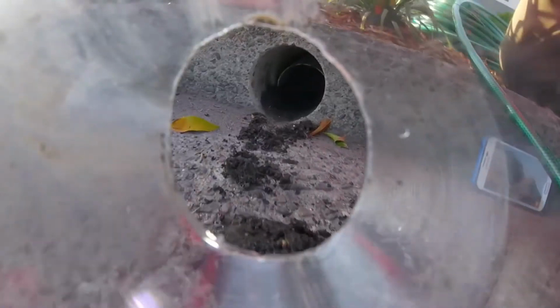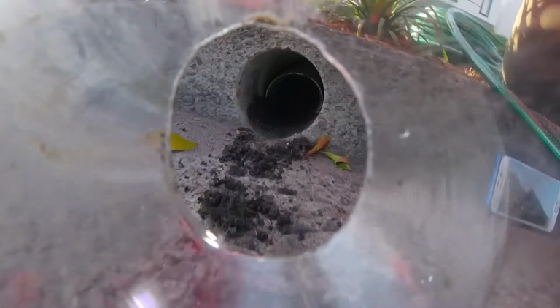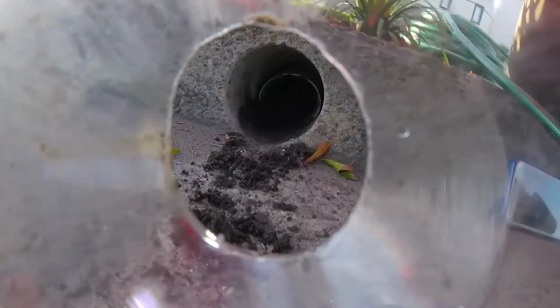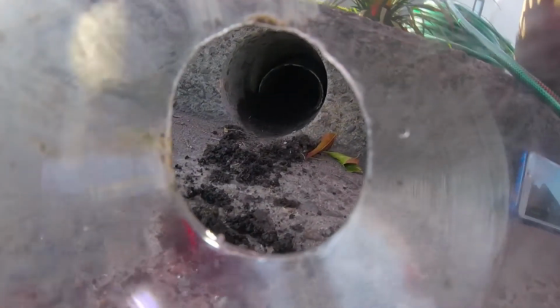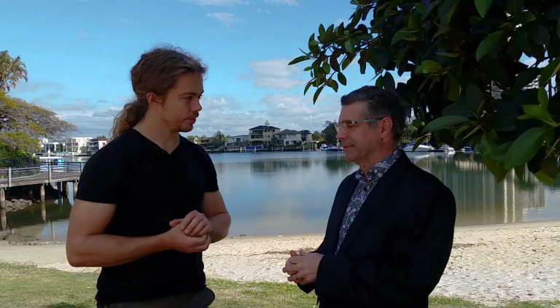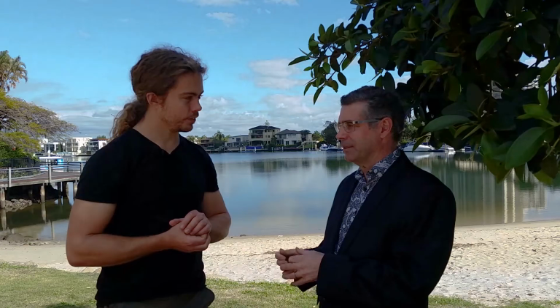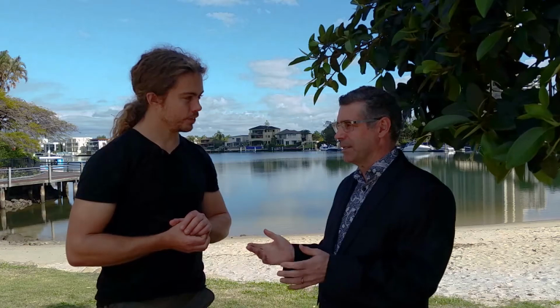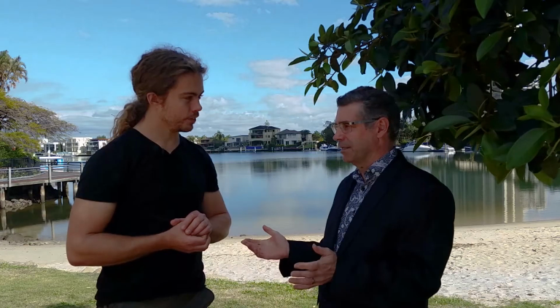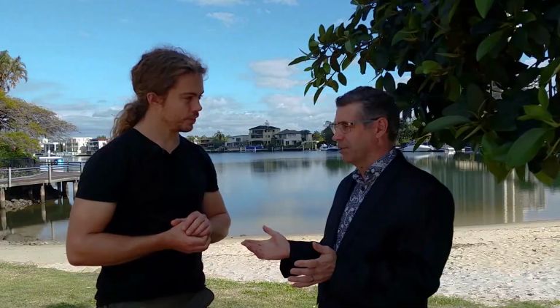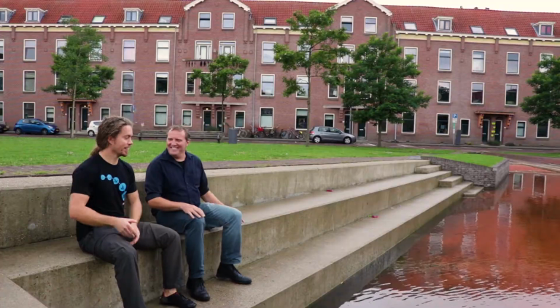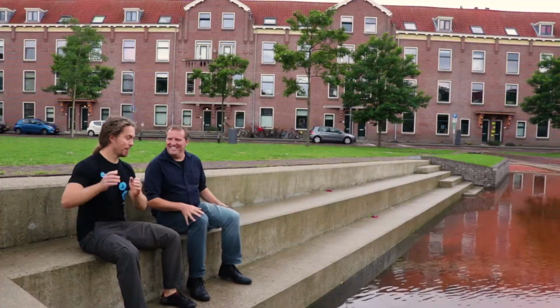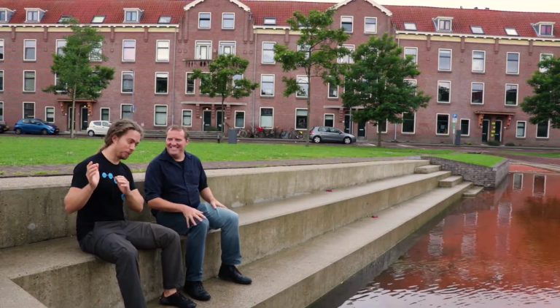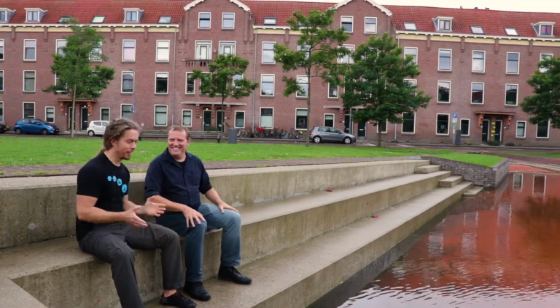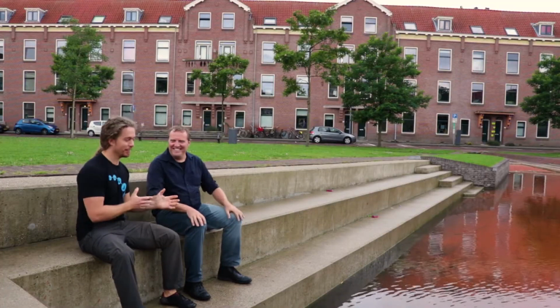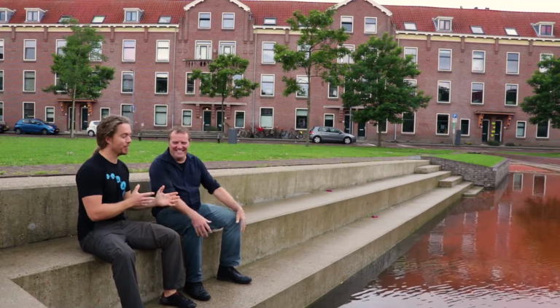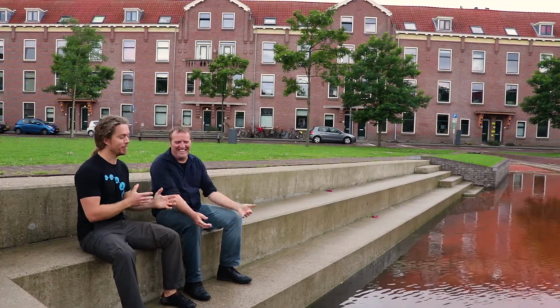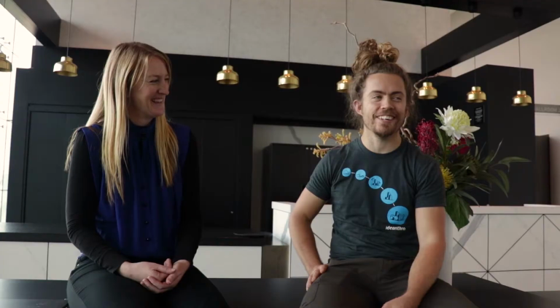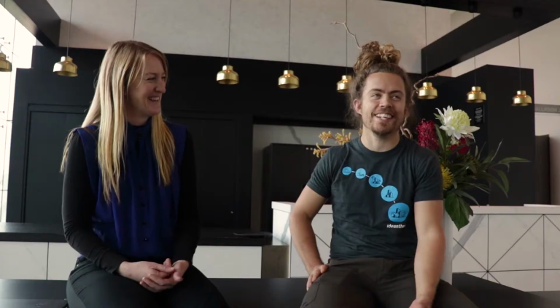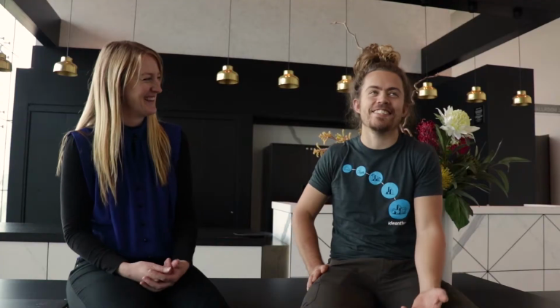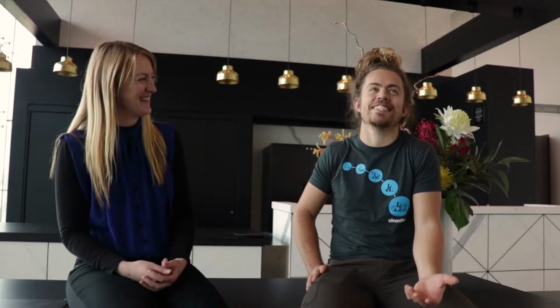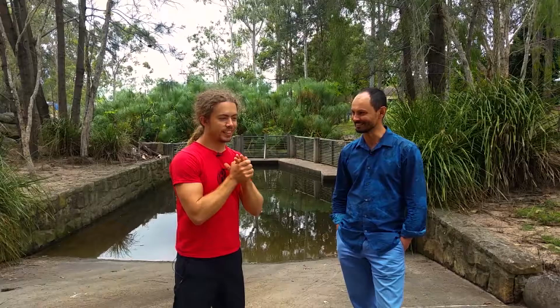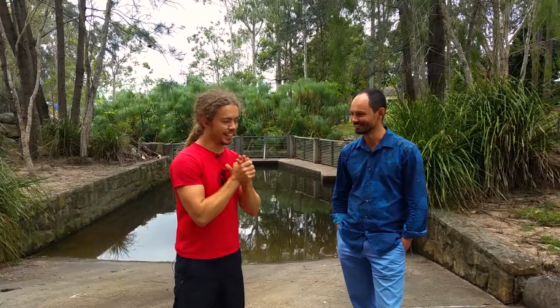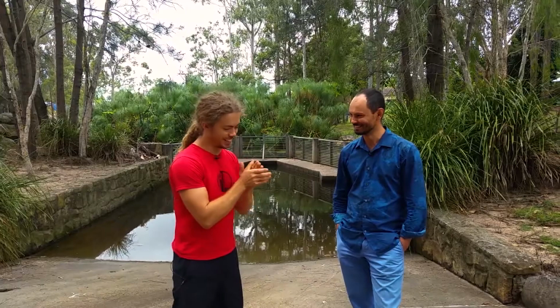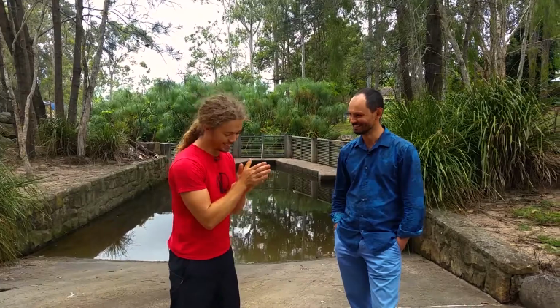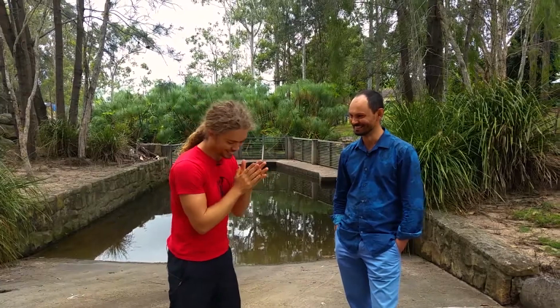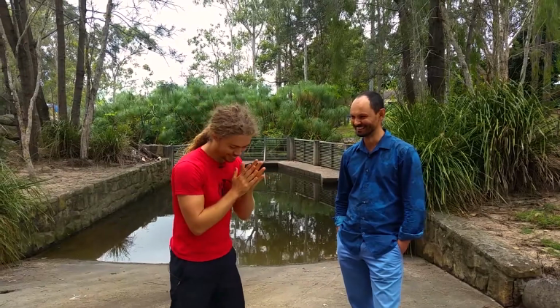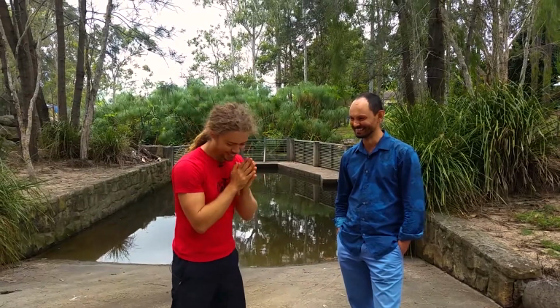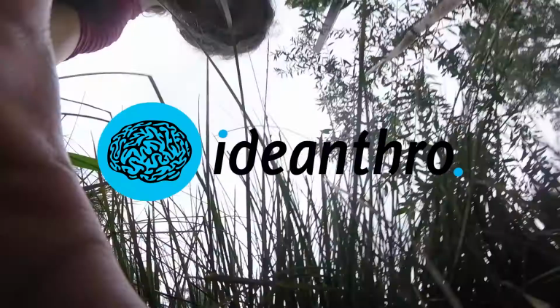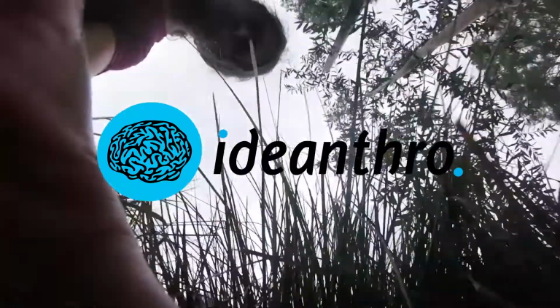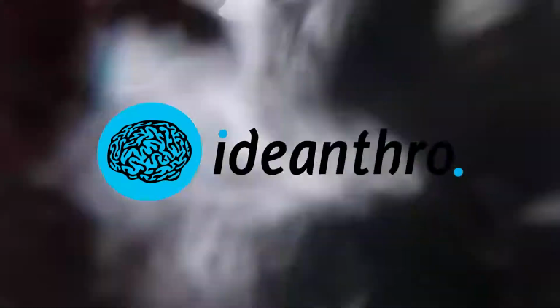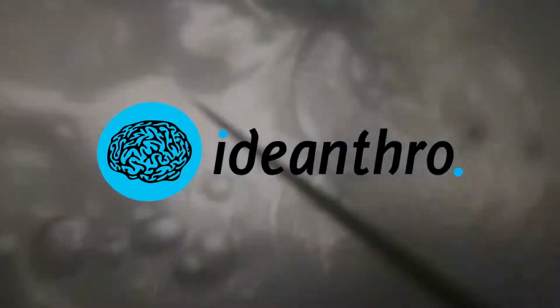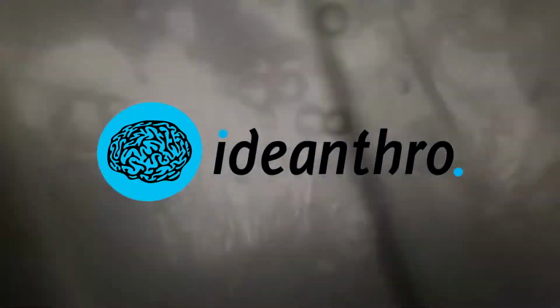With stories about water and urban places, this is Ideanthro.